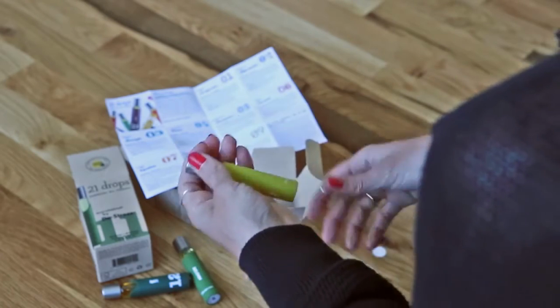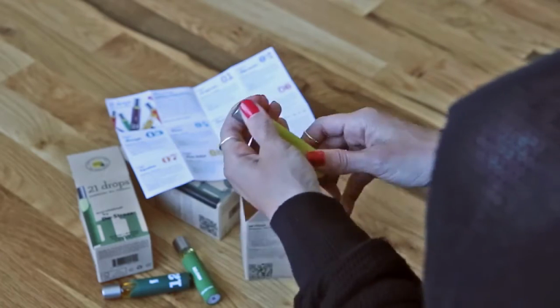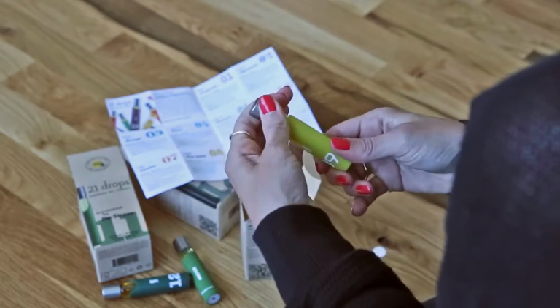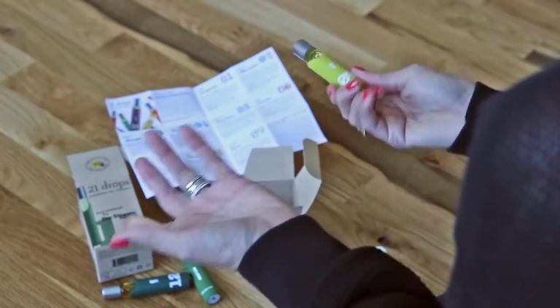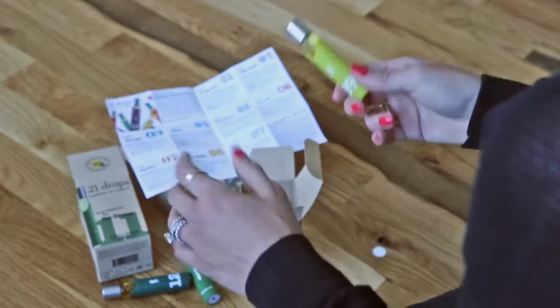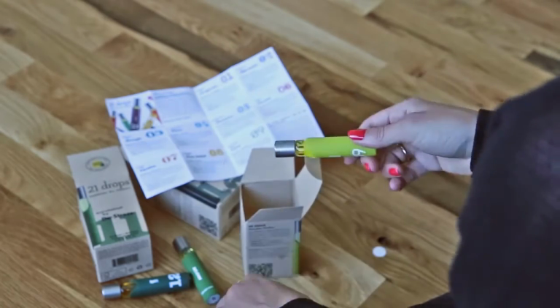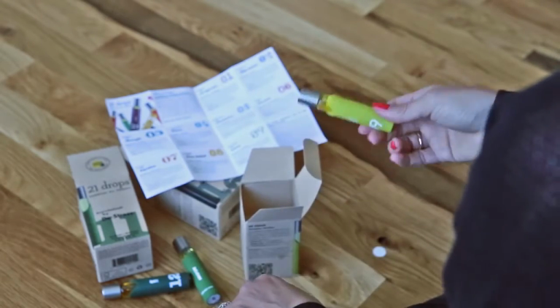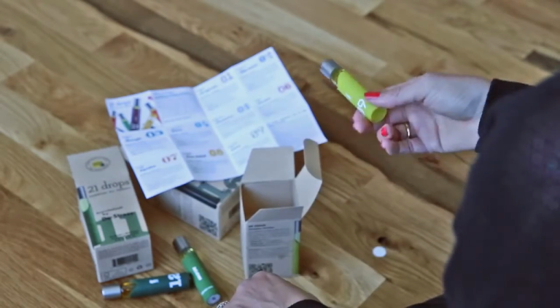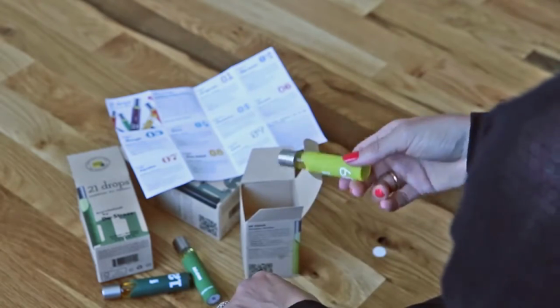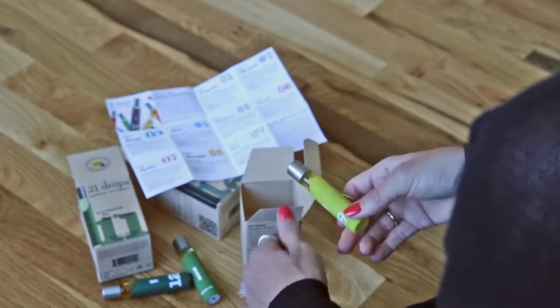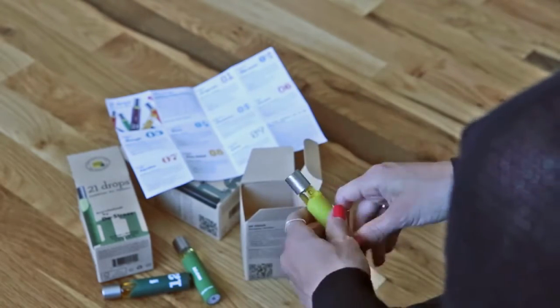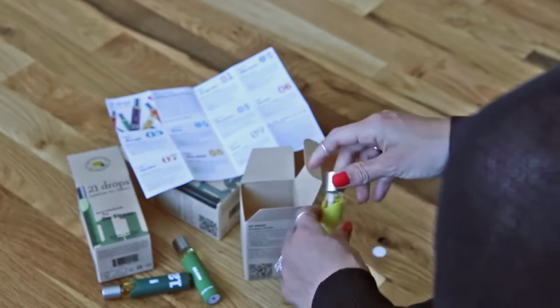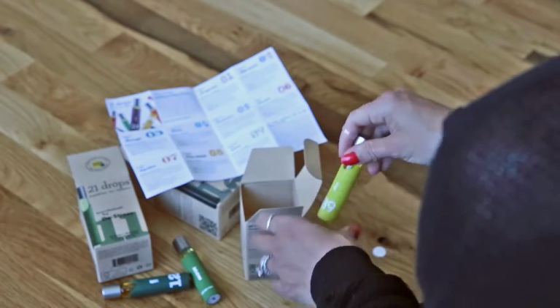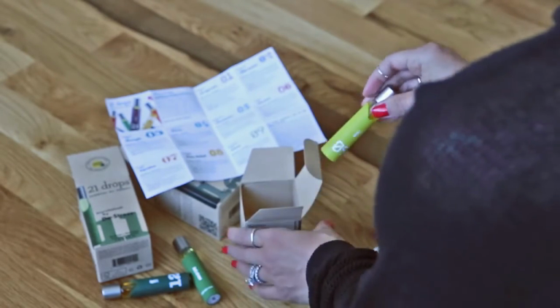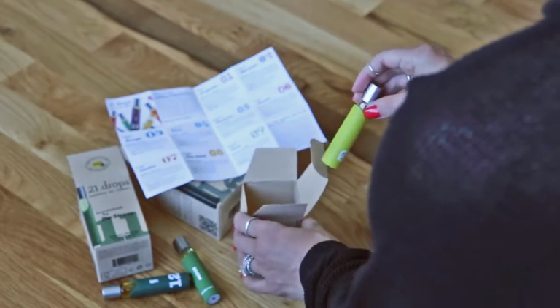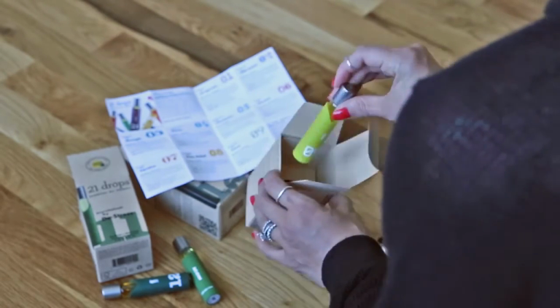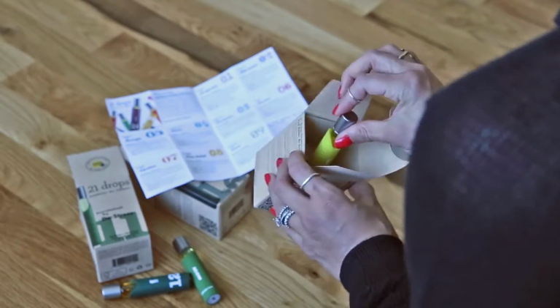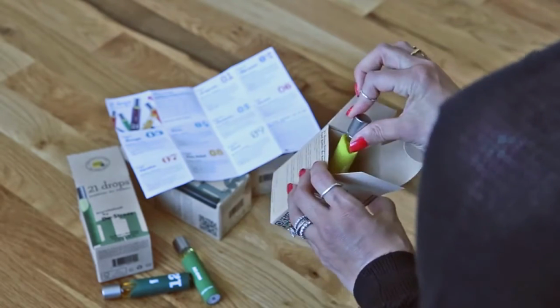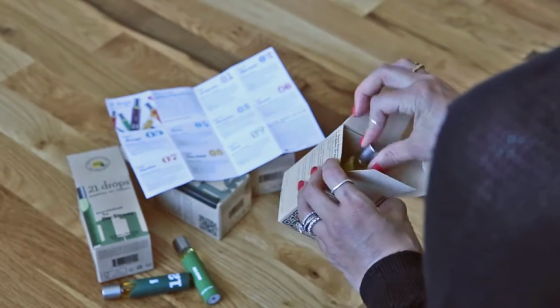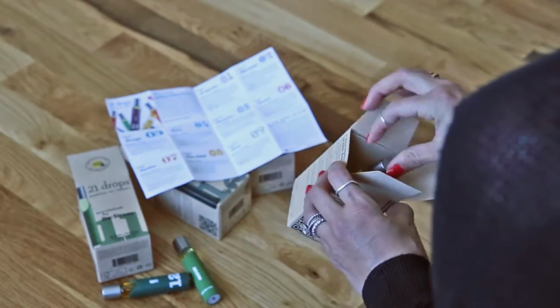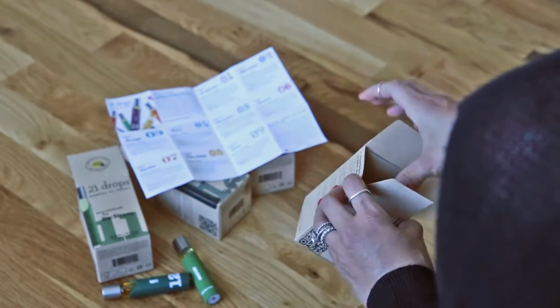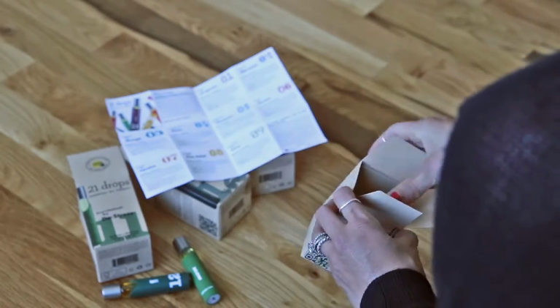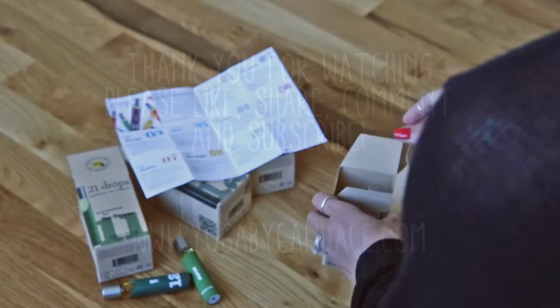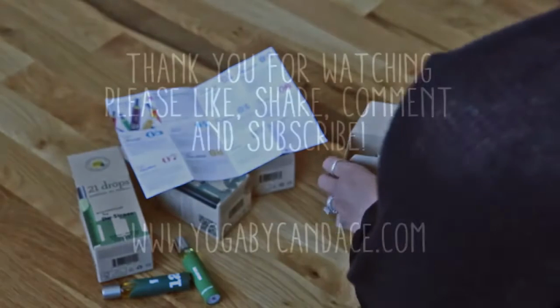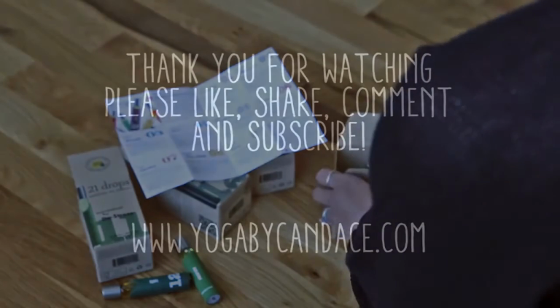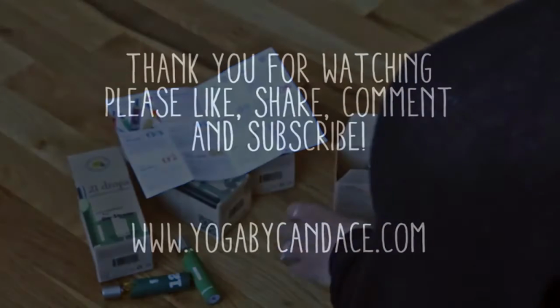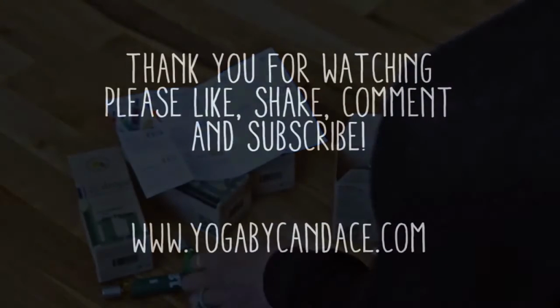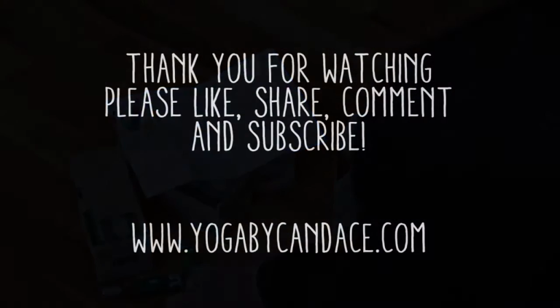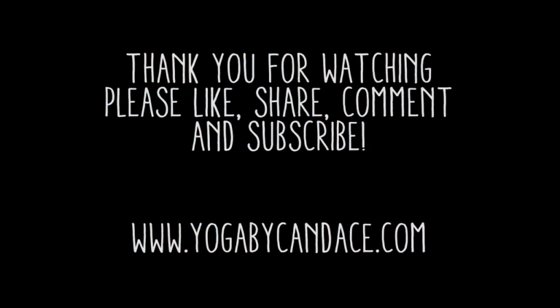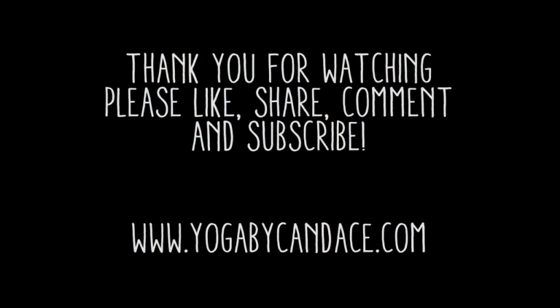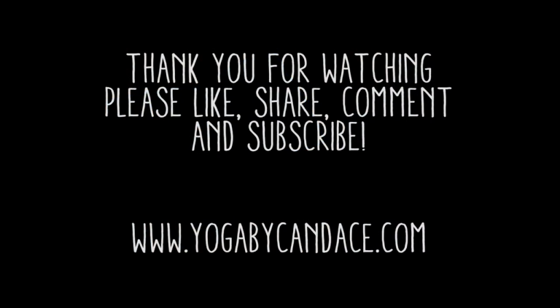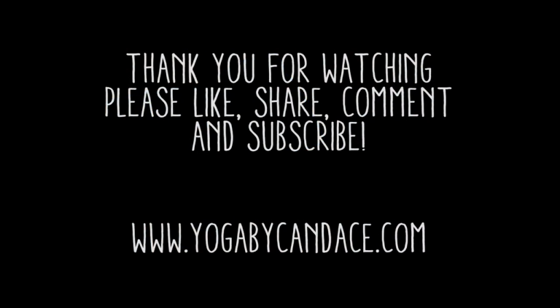From here, you can just throw it in your bag or put it in your pocket, however you want to use it, or just put it back in the box. Ok. Thank you.